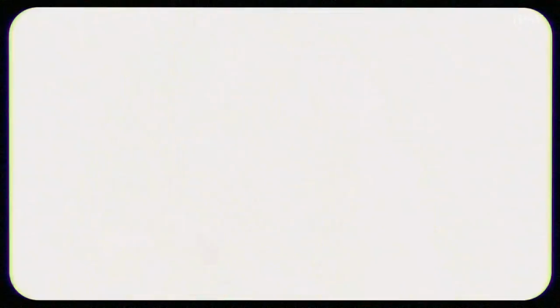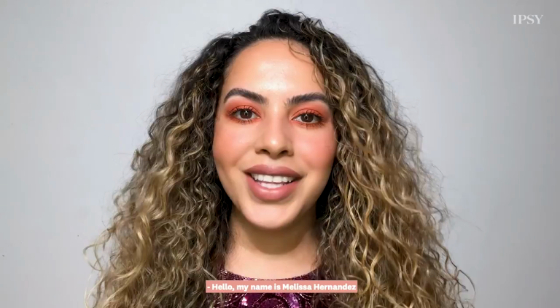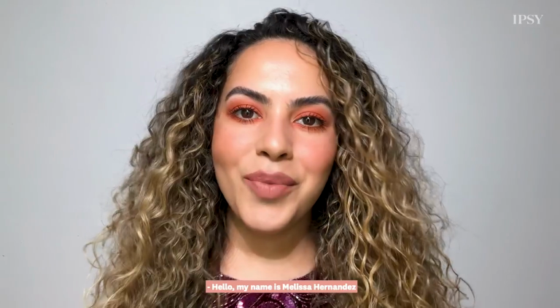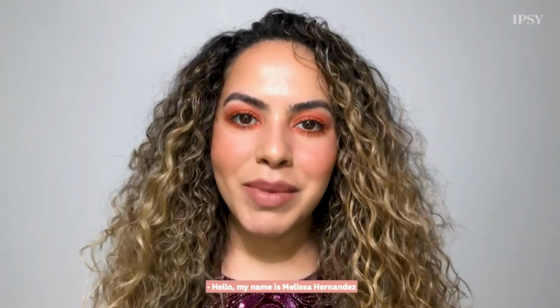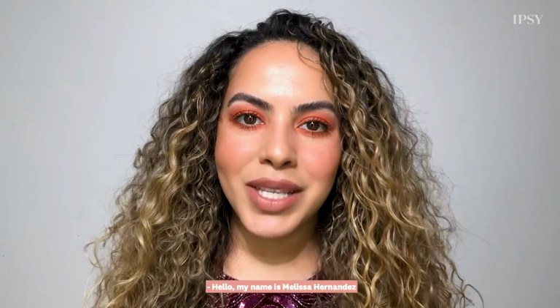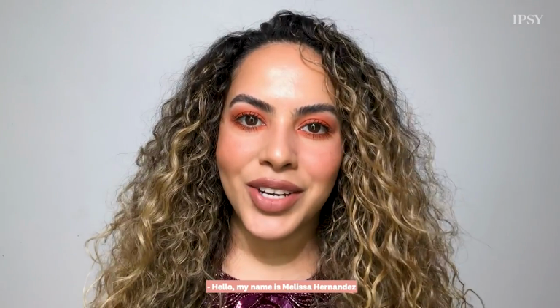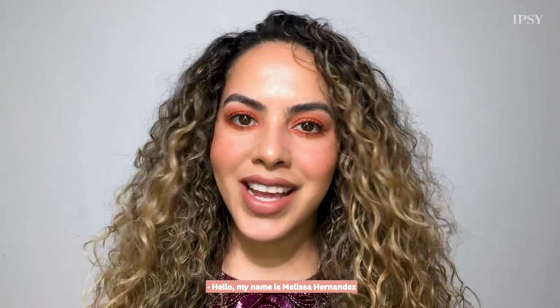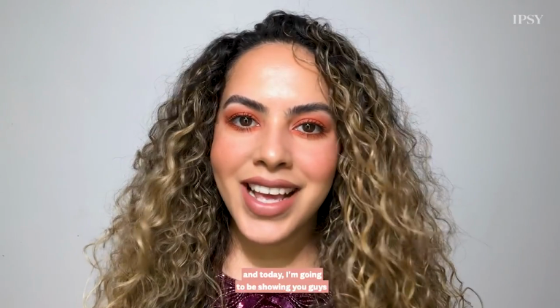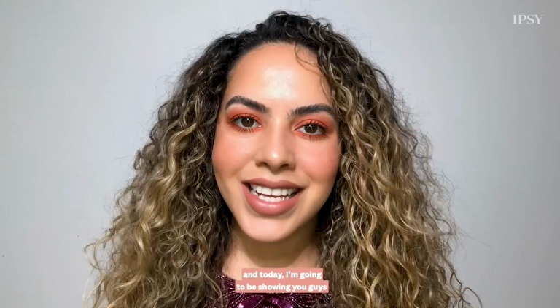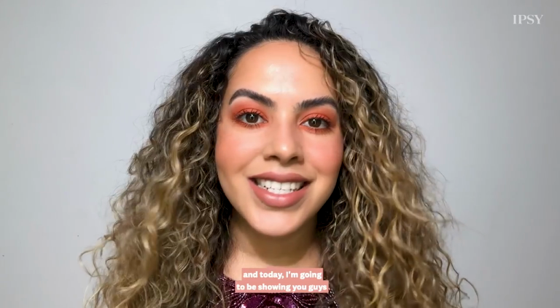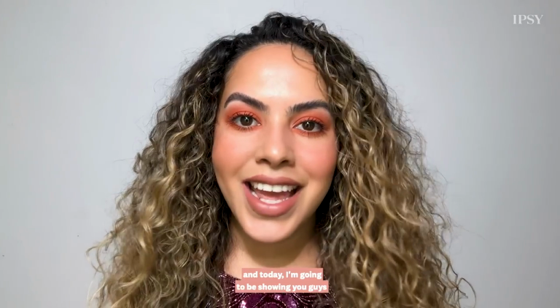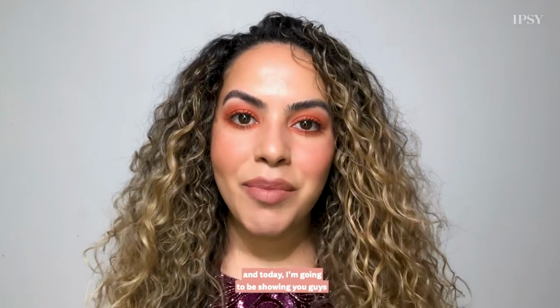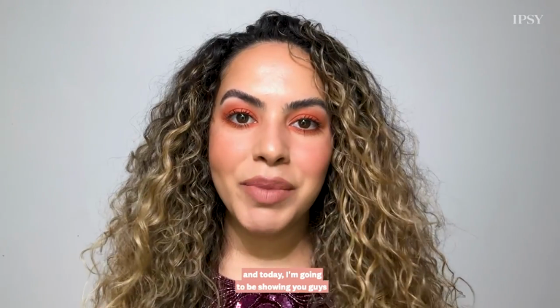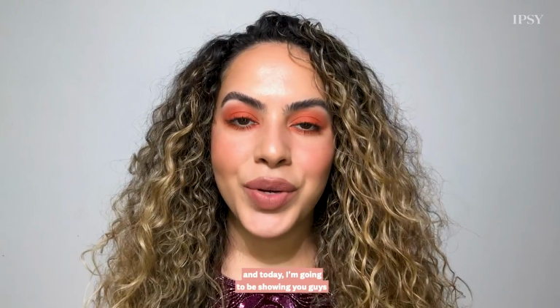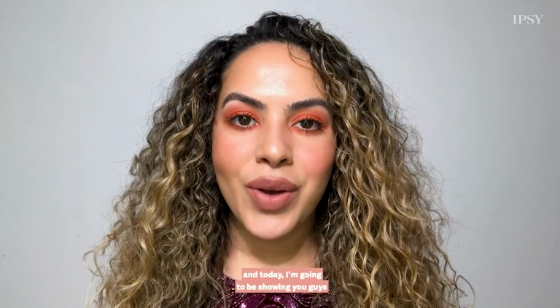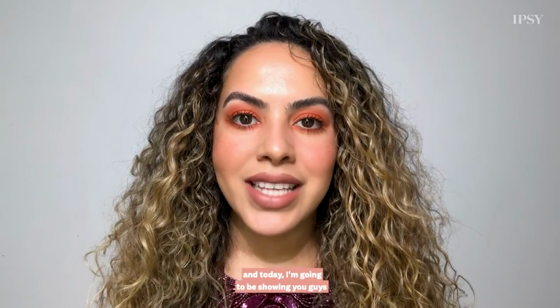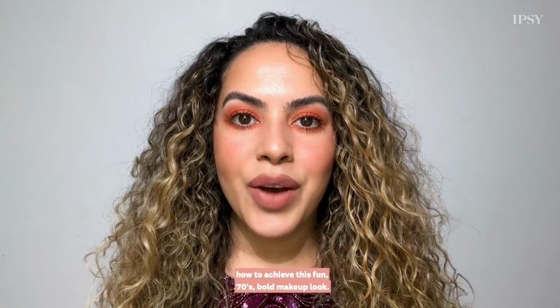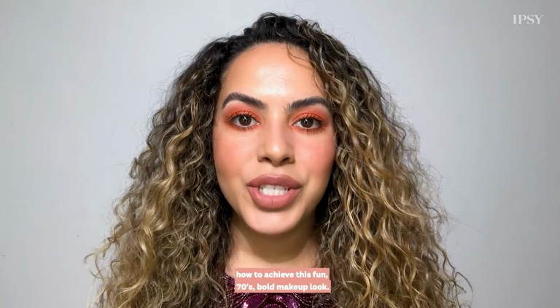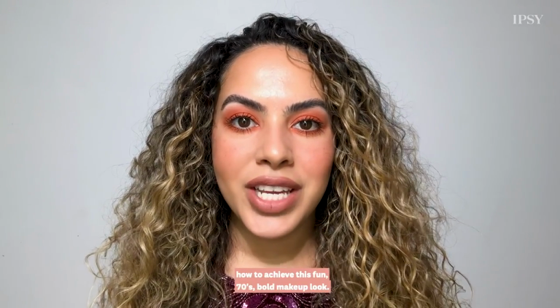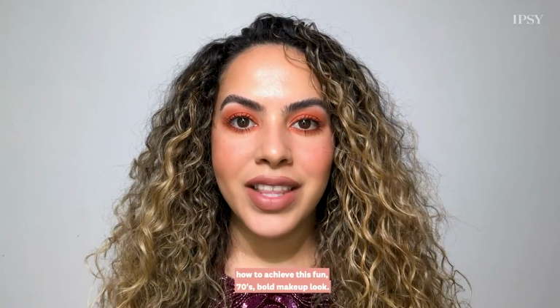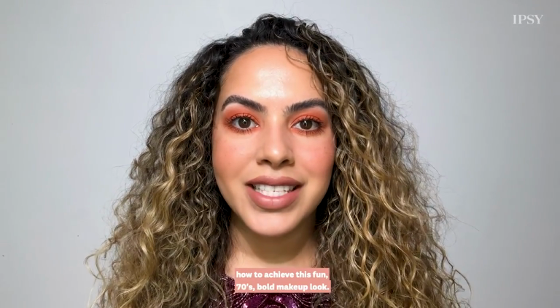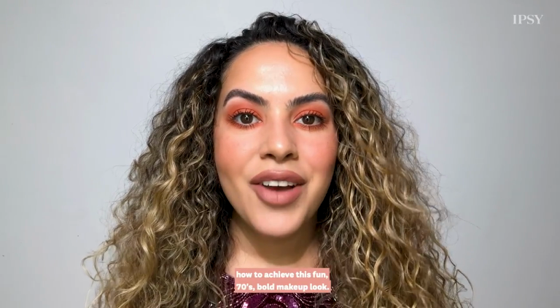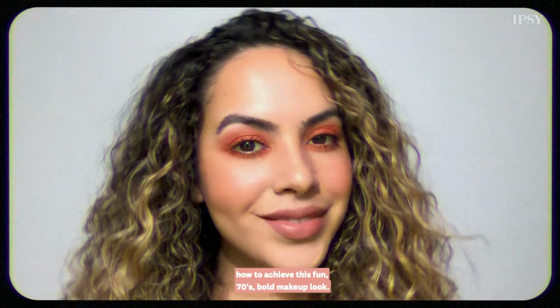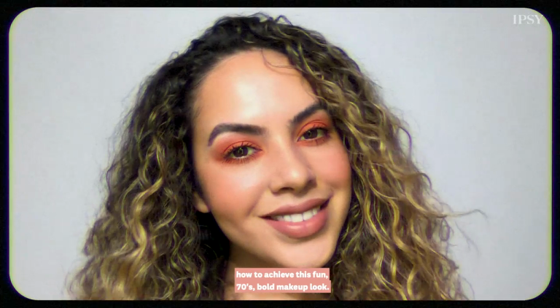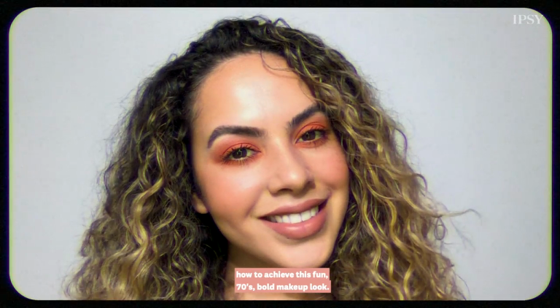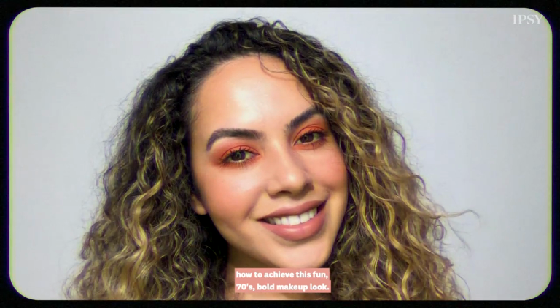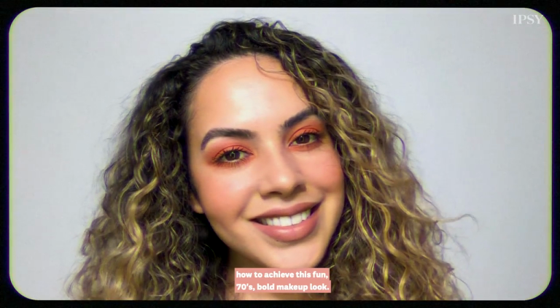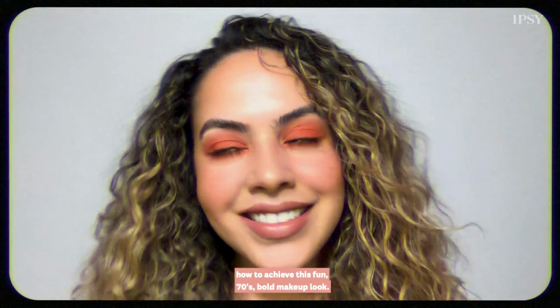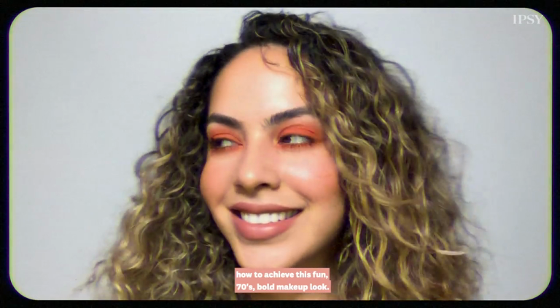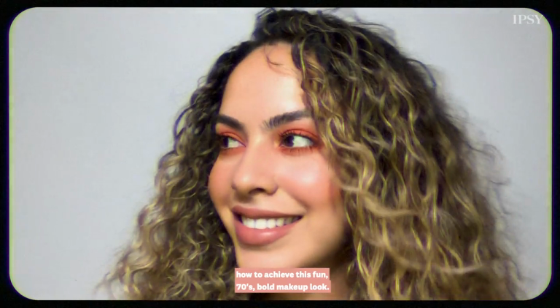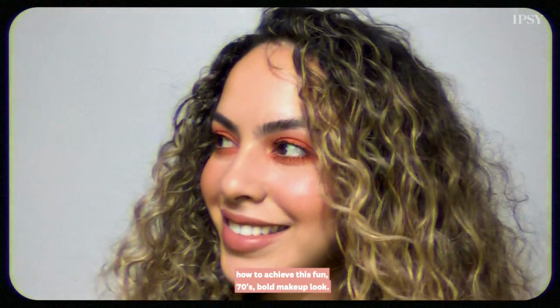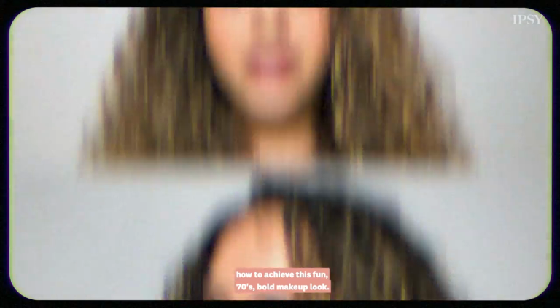Hello, my name is Melissa Hernandez and today I'm going to be showing you guys how to achieve this fun 70s bold makeup look.